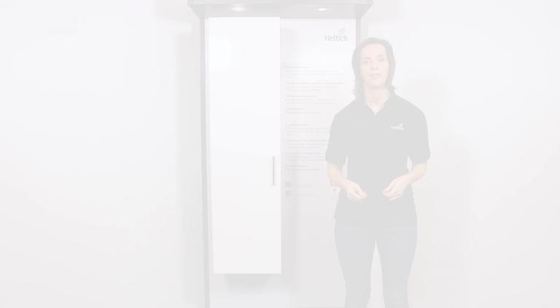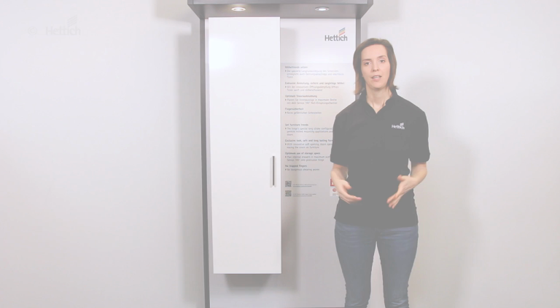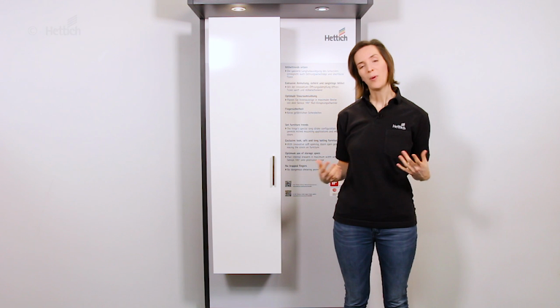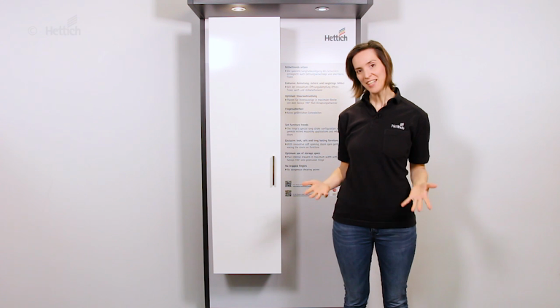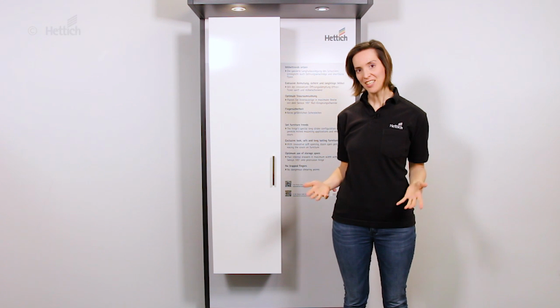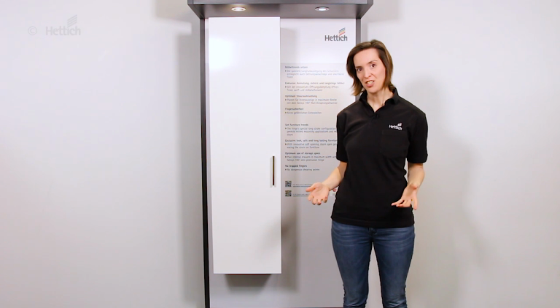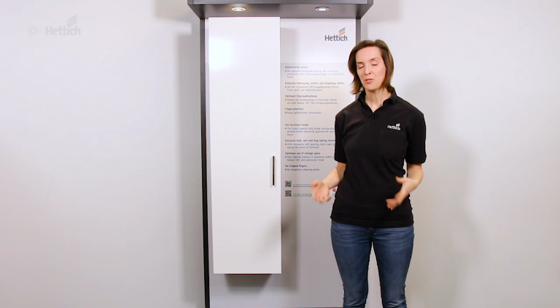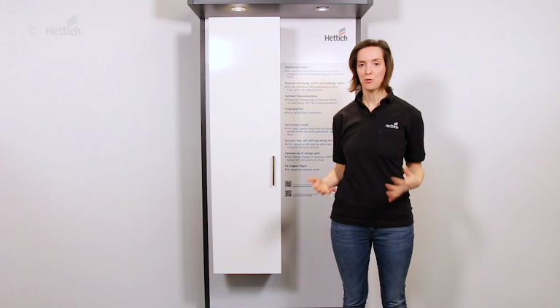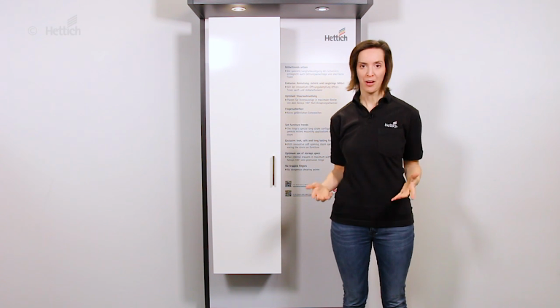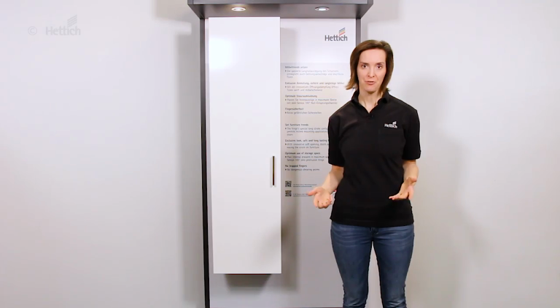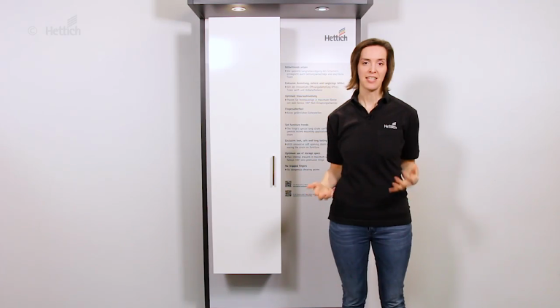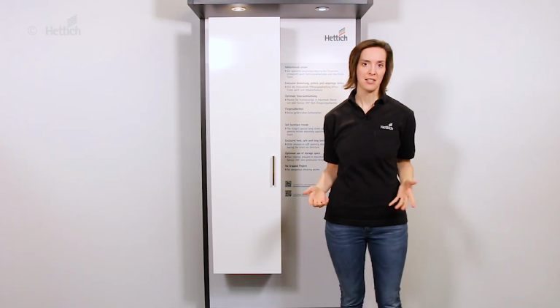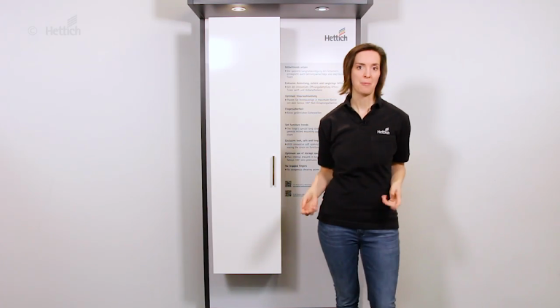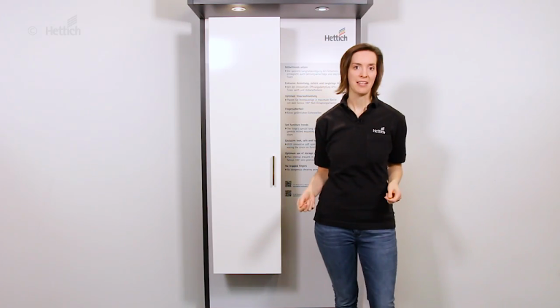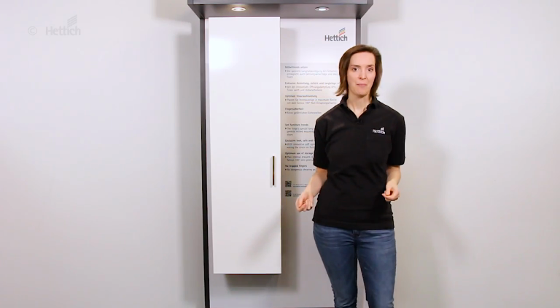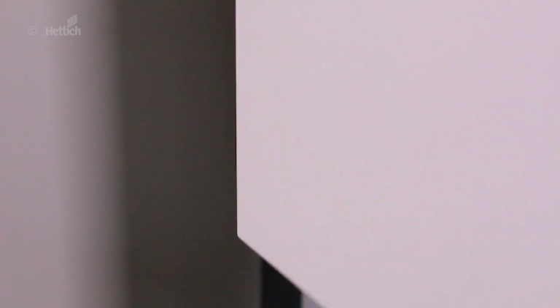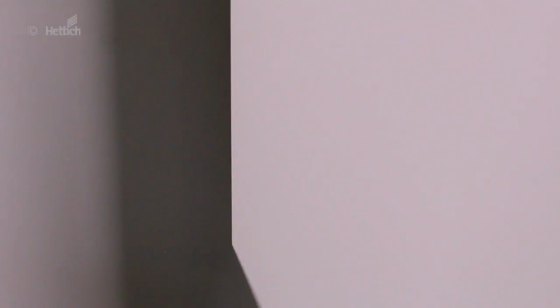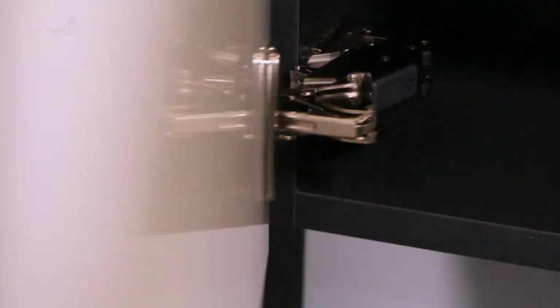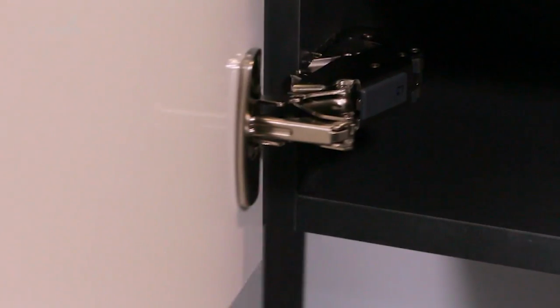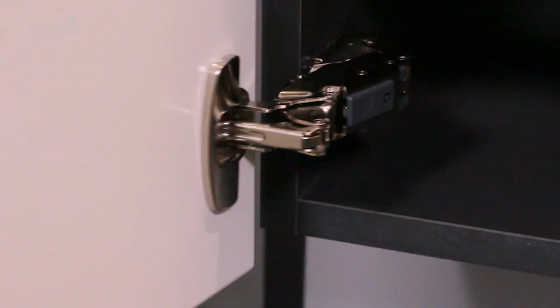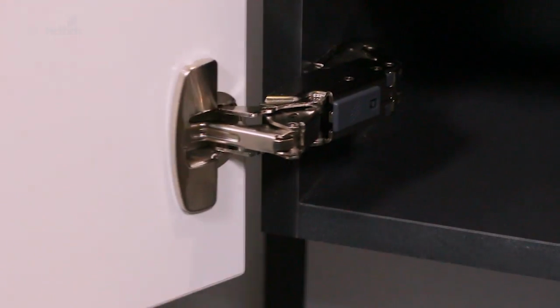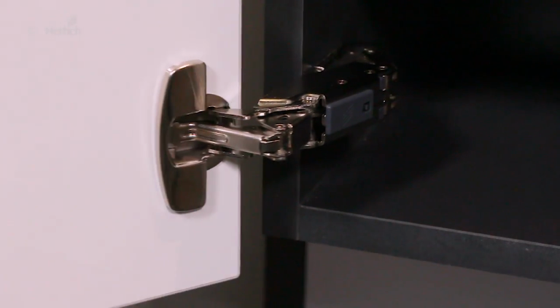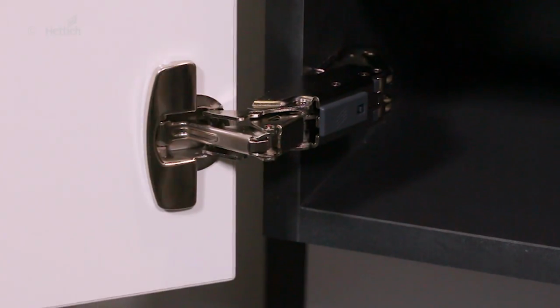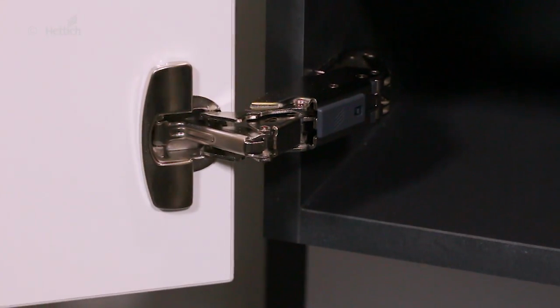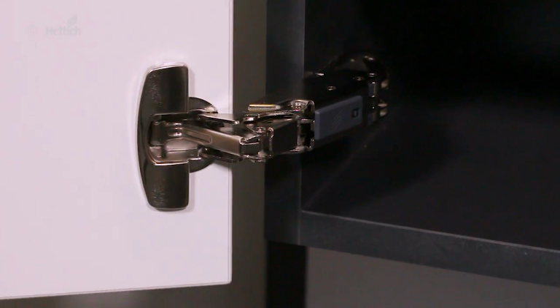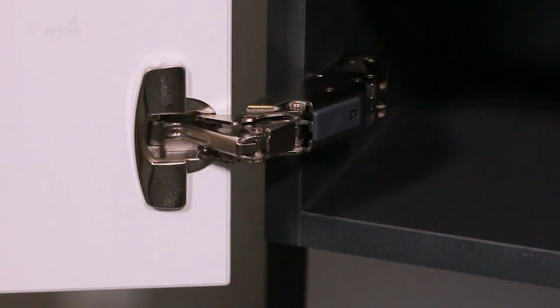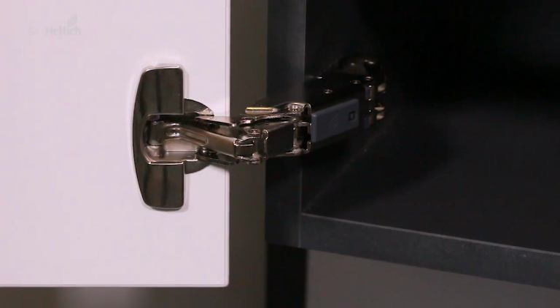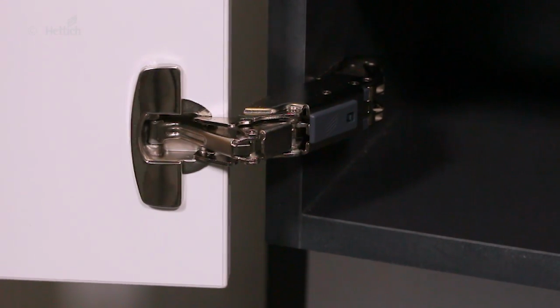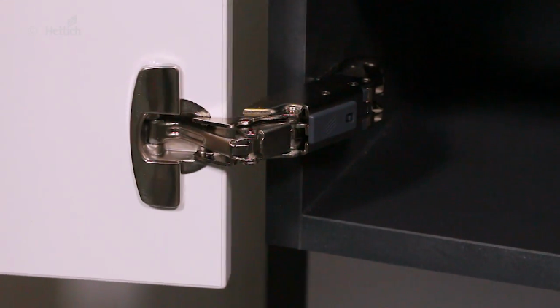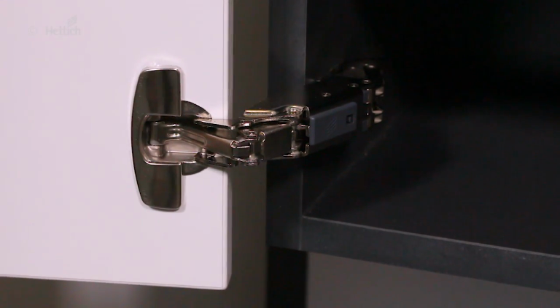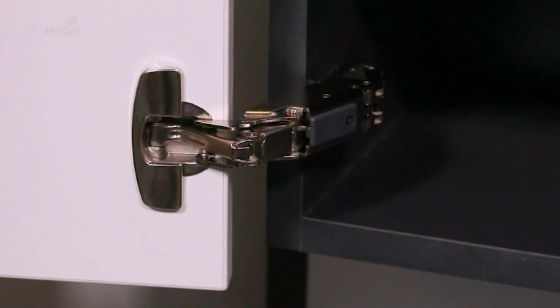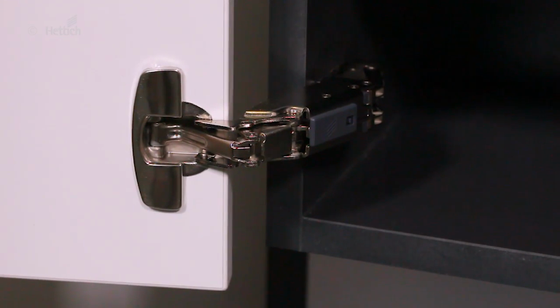The wide-angle hinge is also part of the Senses family, and like all Senses hinges, it has the damper integrated in the hinge arm.